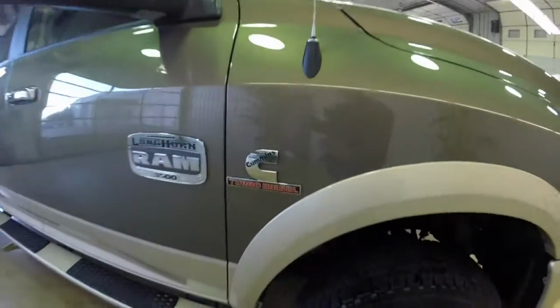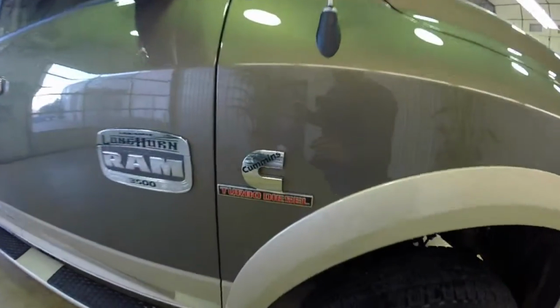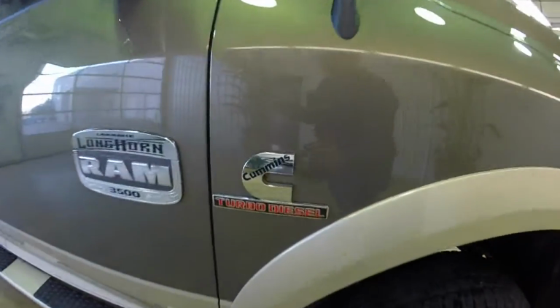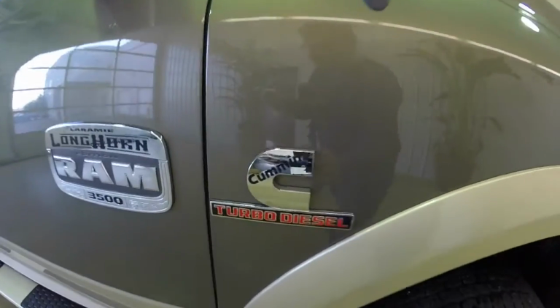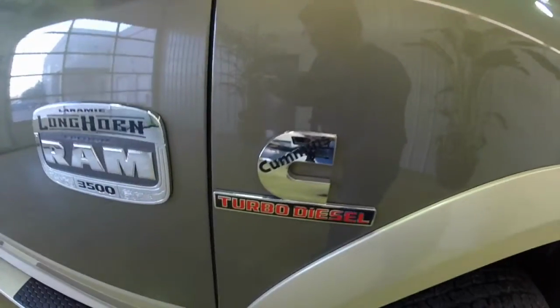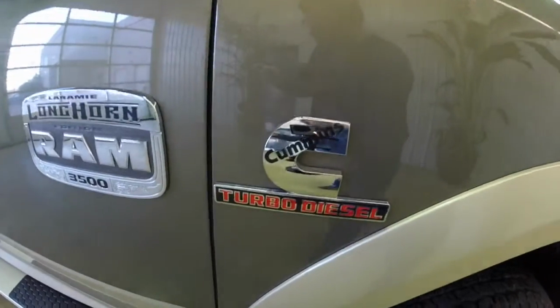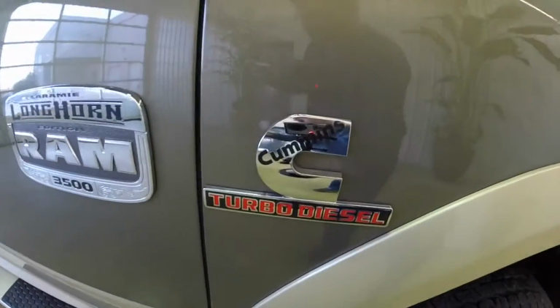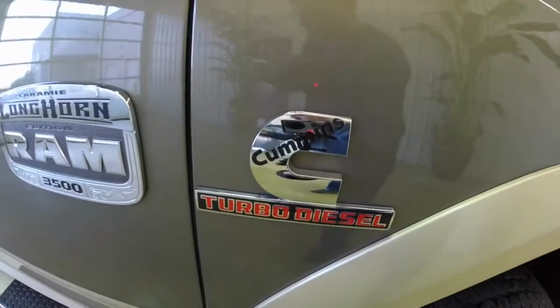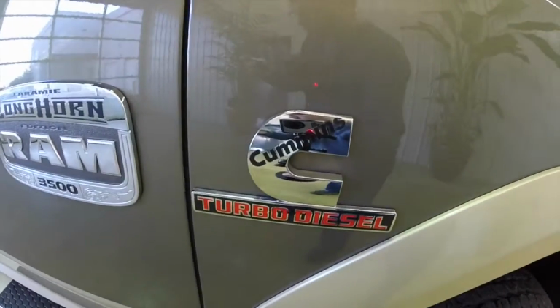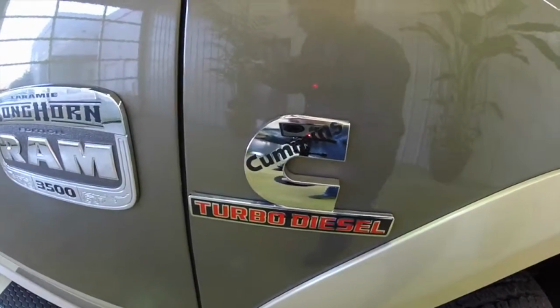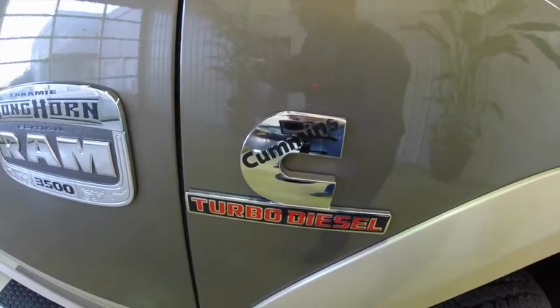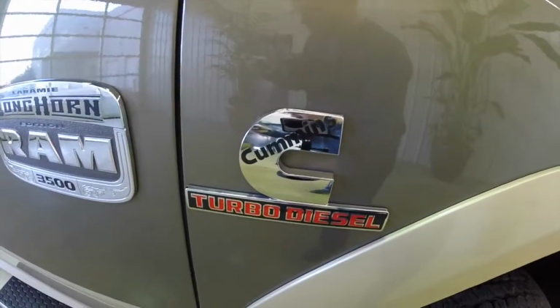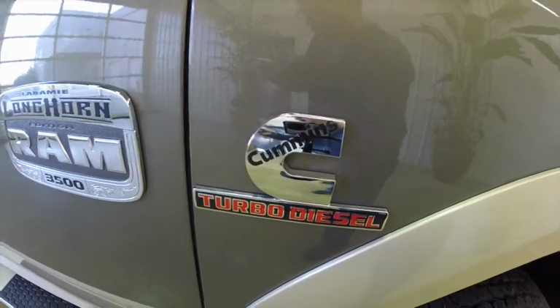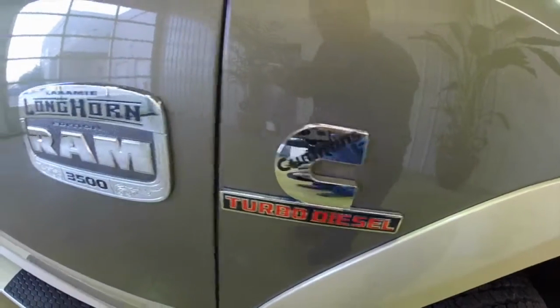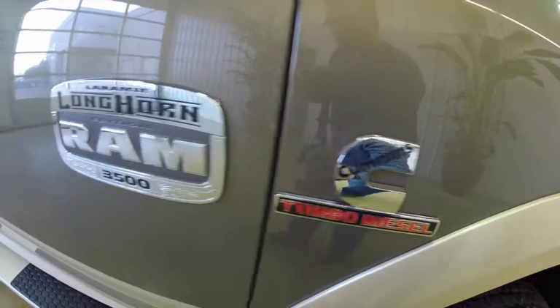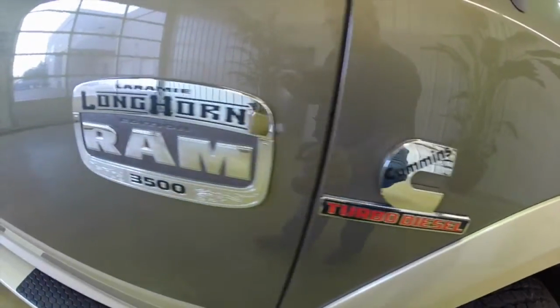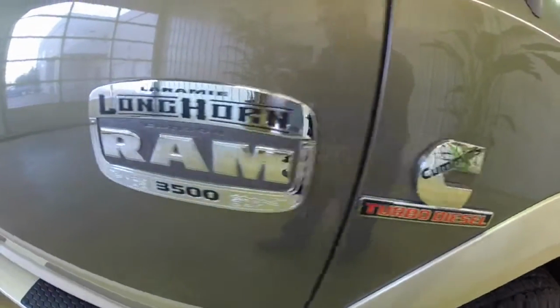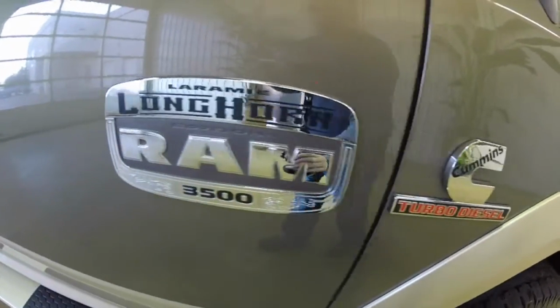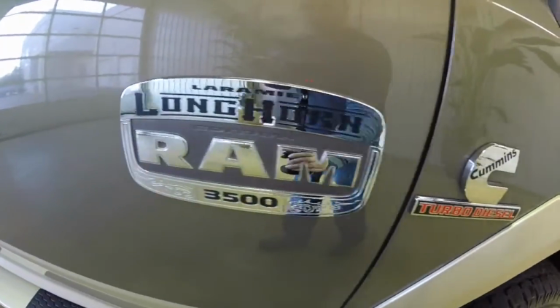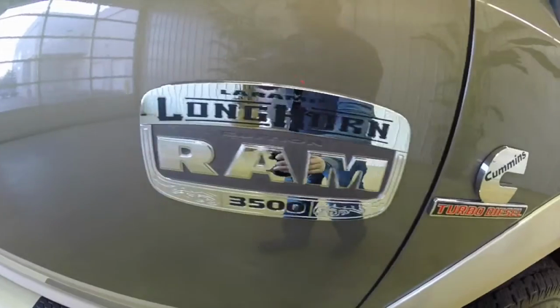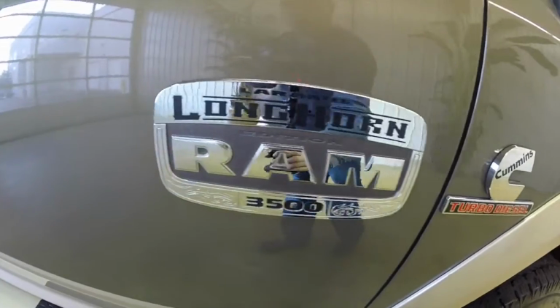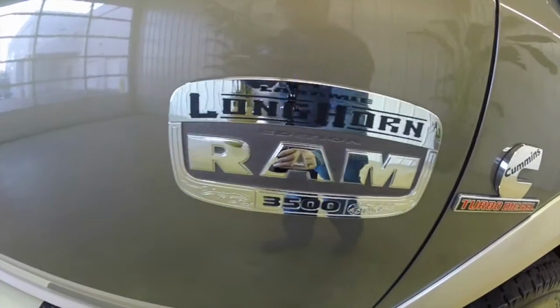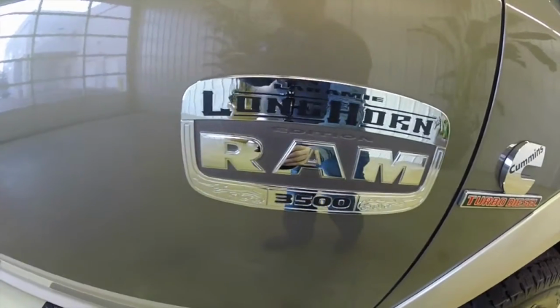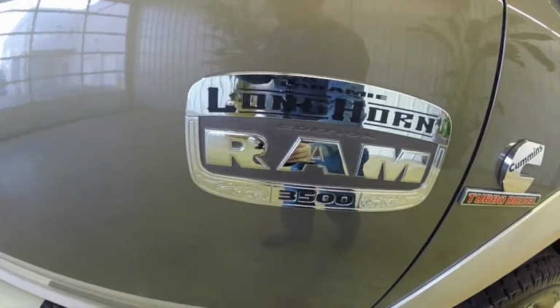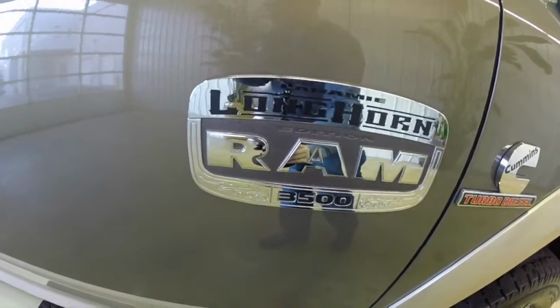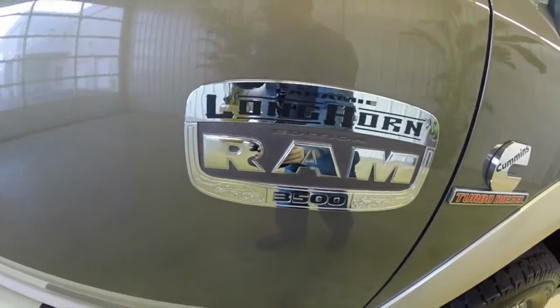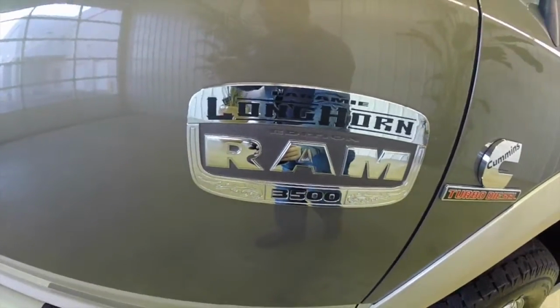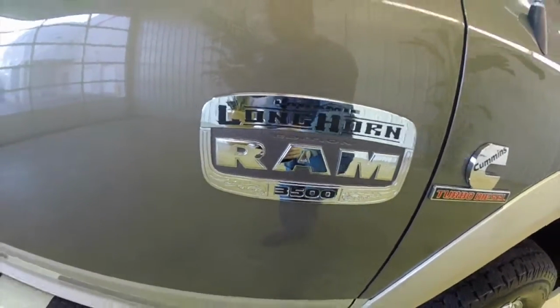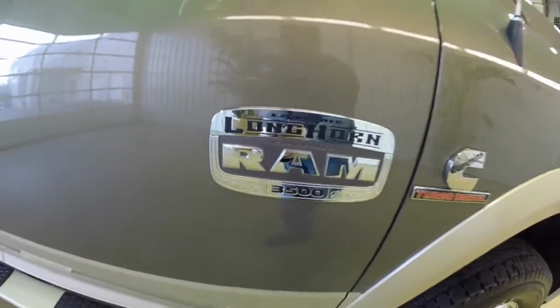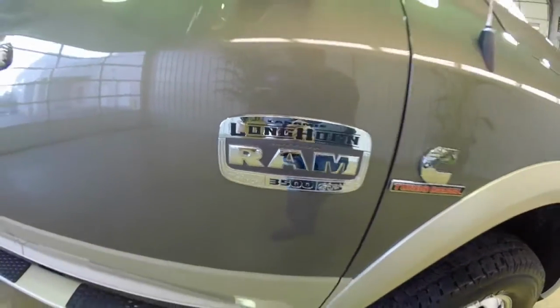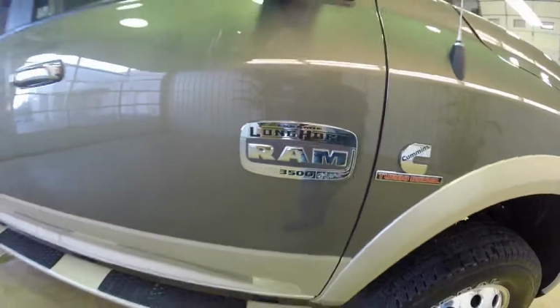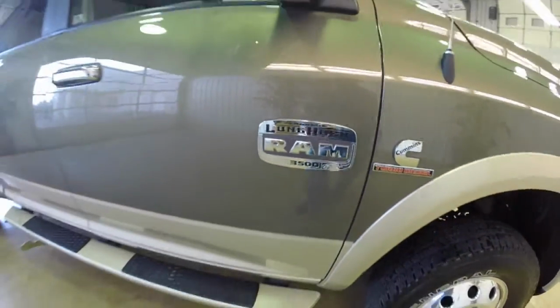It is painted in prairie pearl coat with a white gold clear coat lower two-tone treatment.